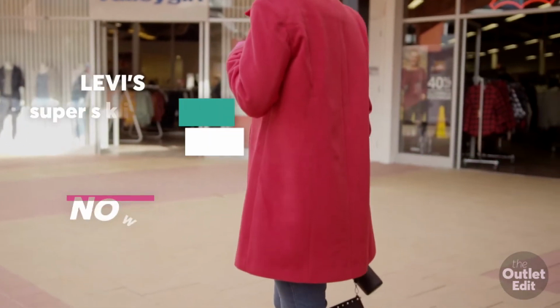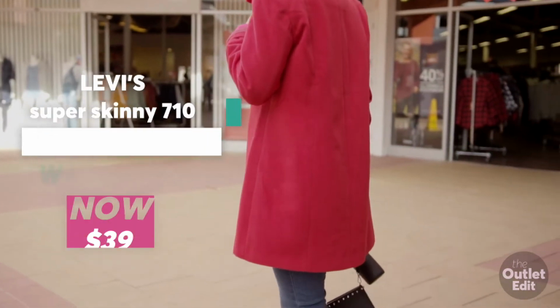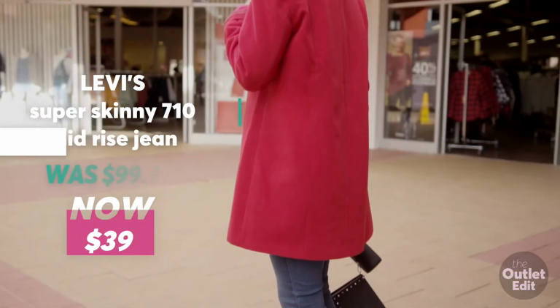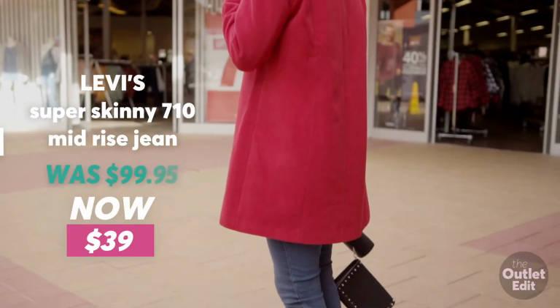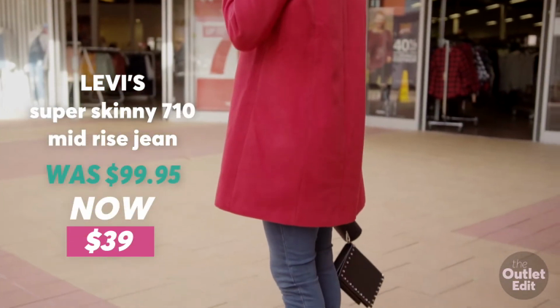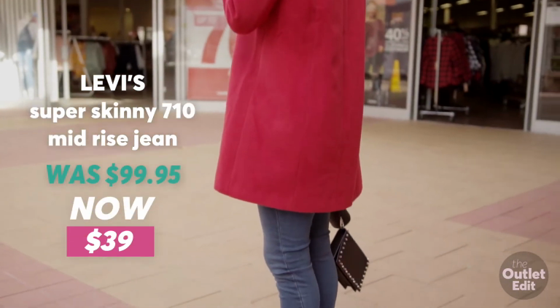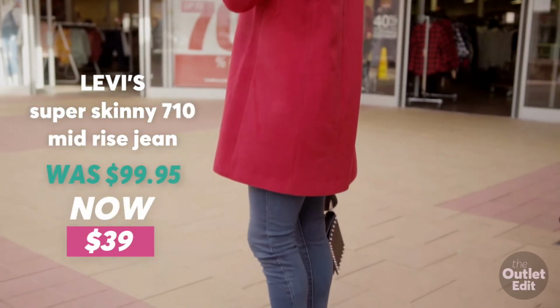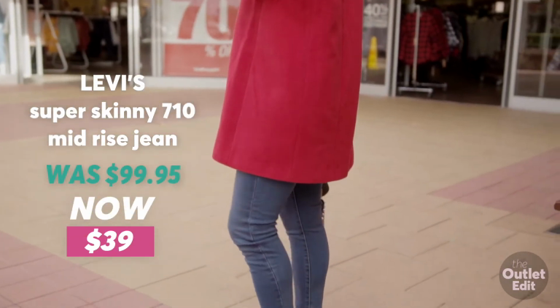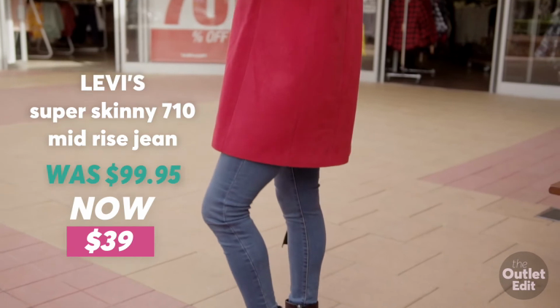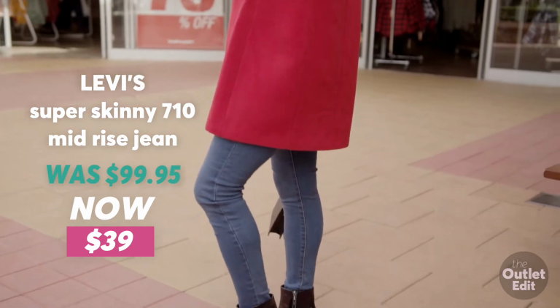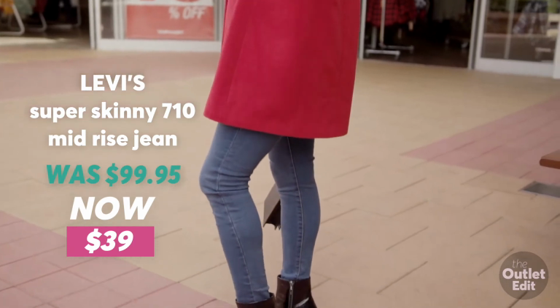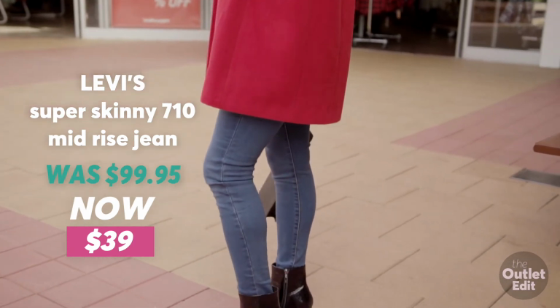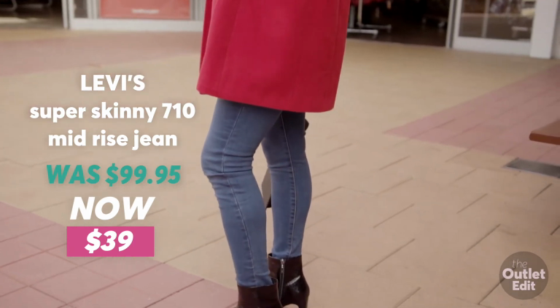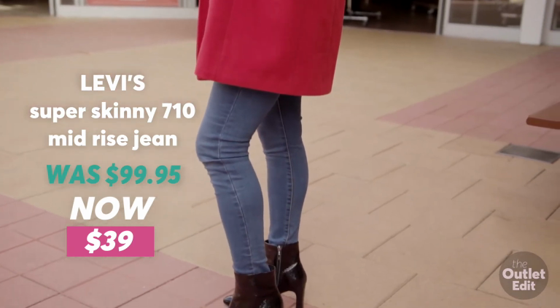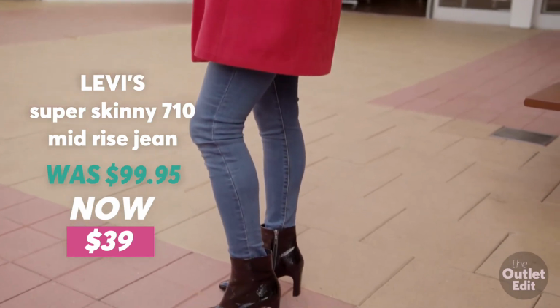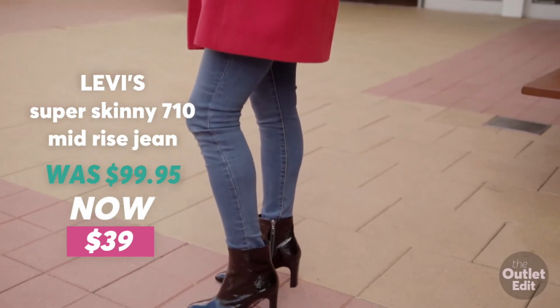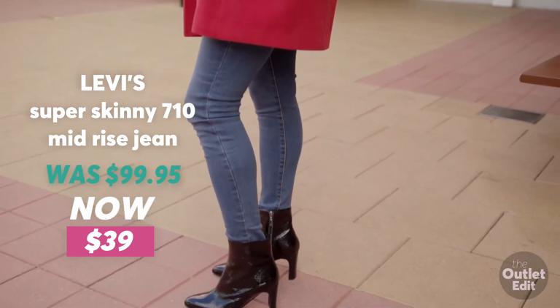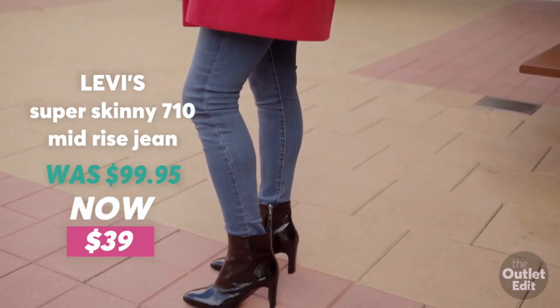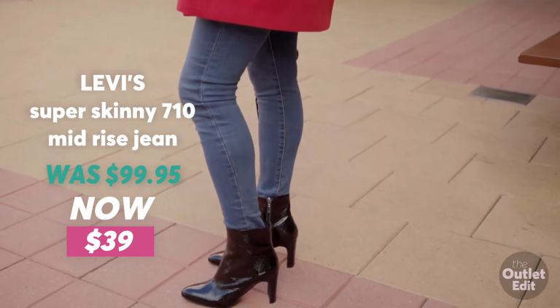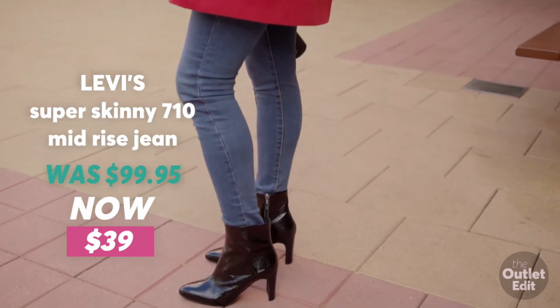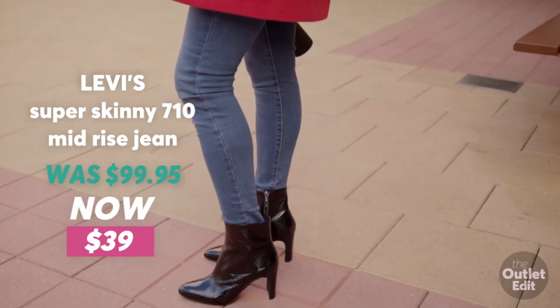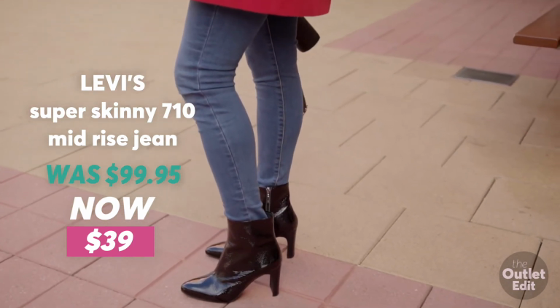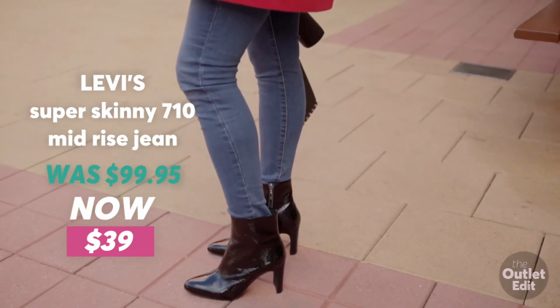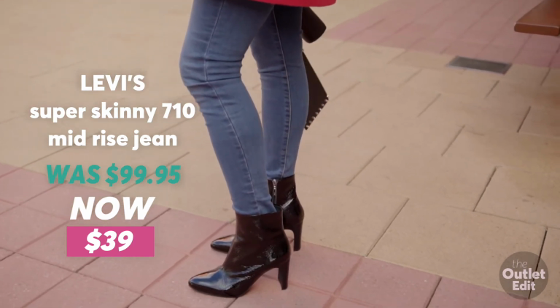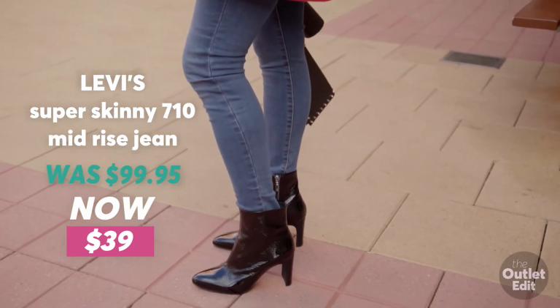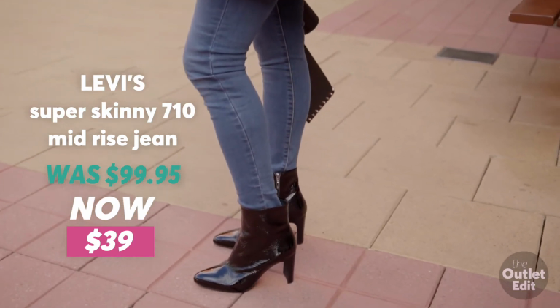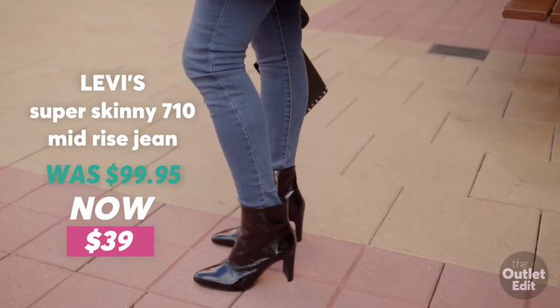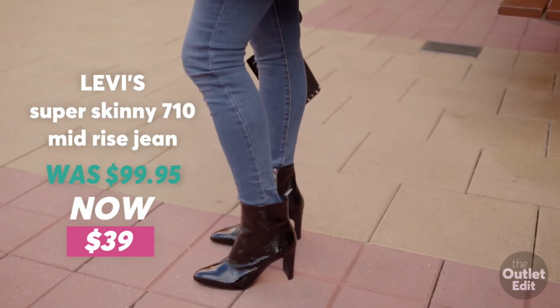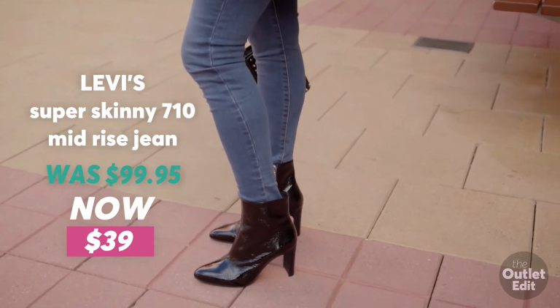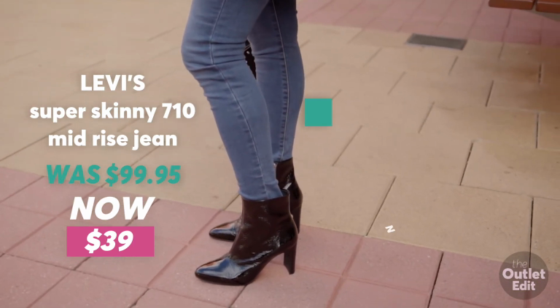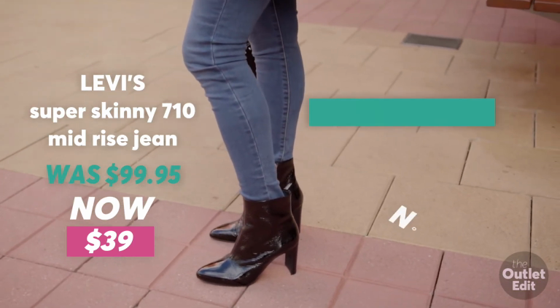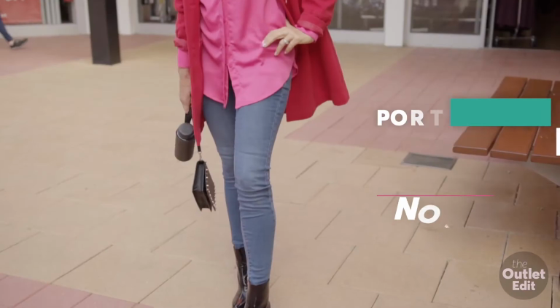How good is outlet shopping? These jeans were $99.95, now $39 from Levi.